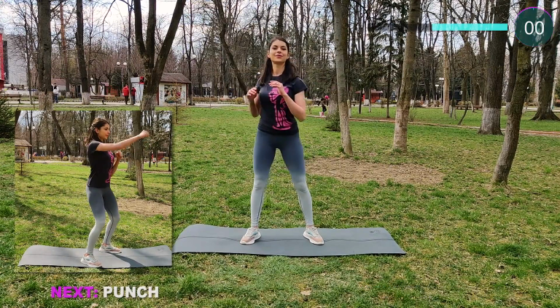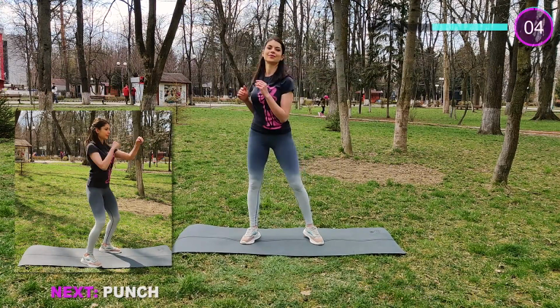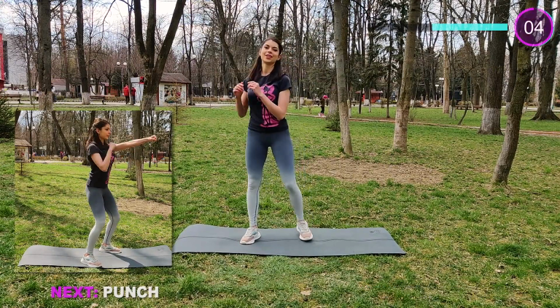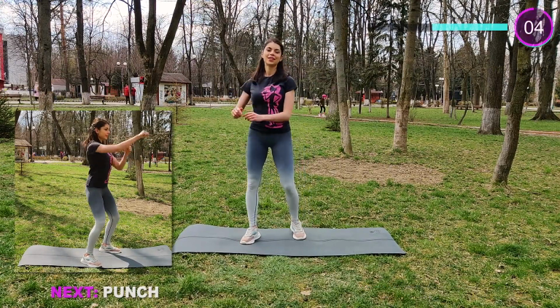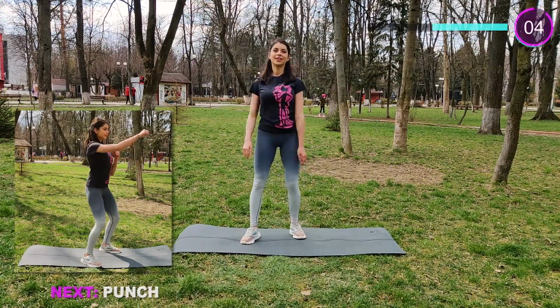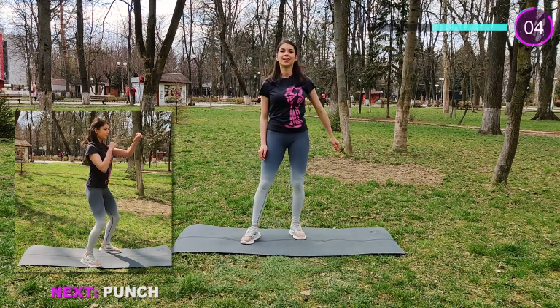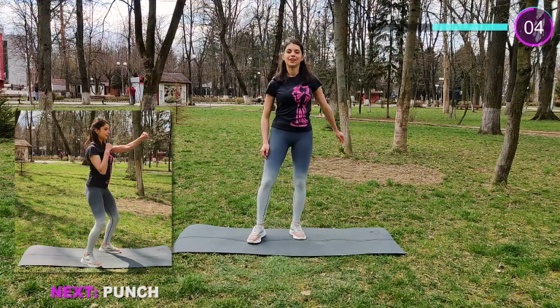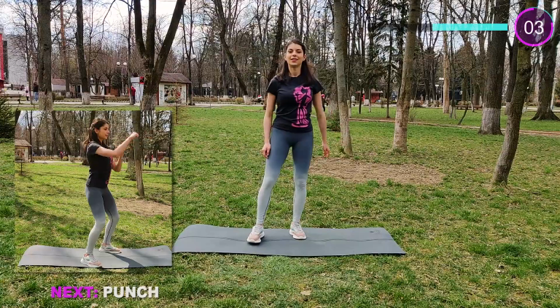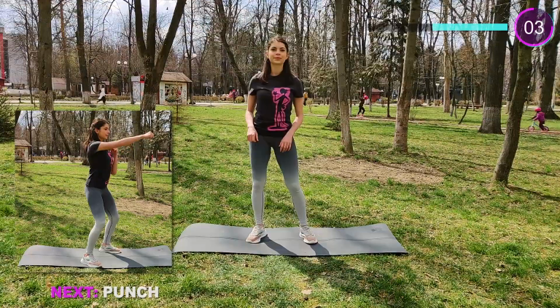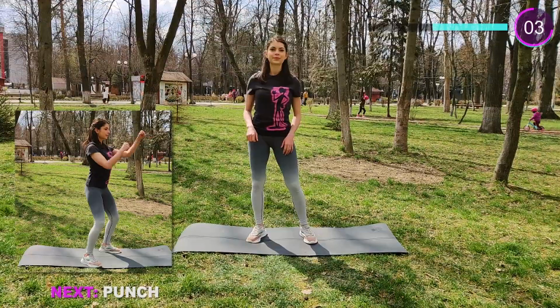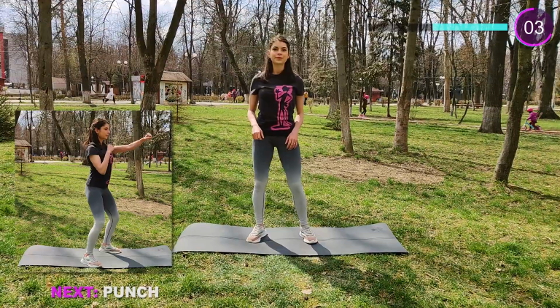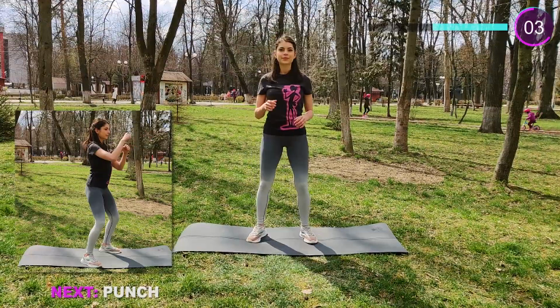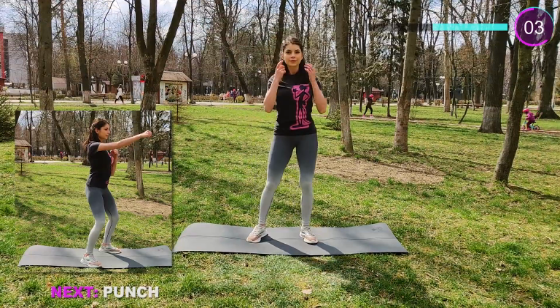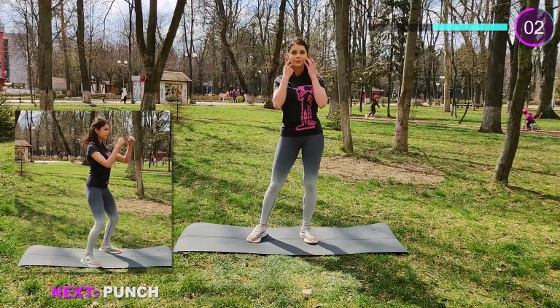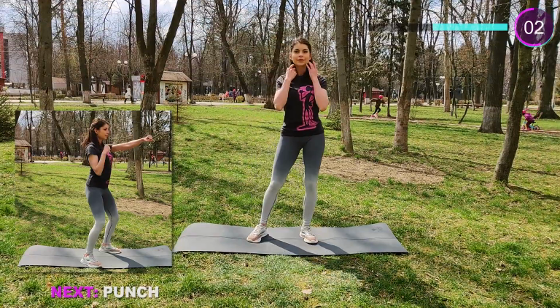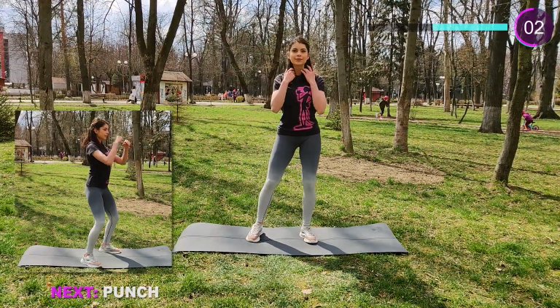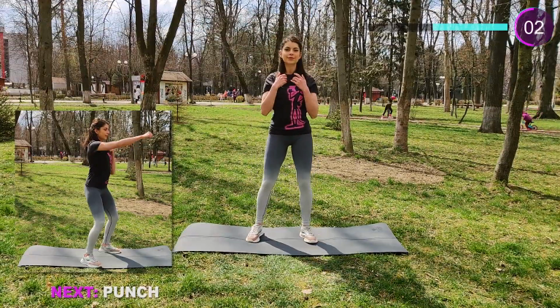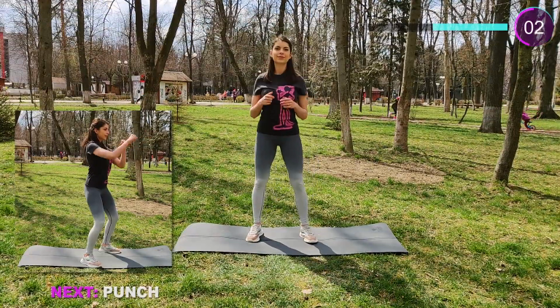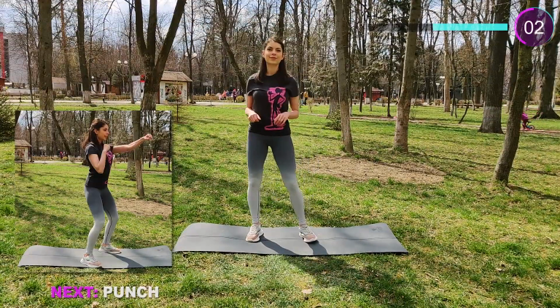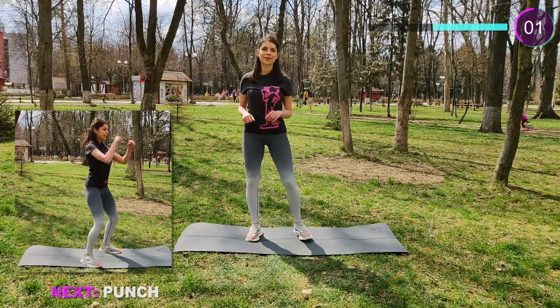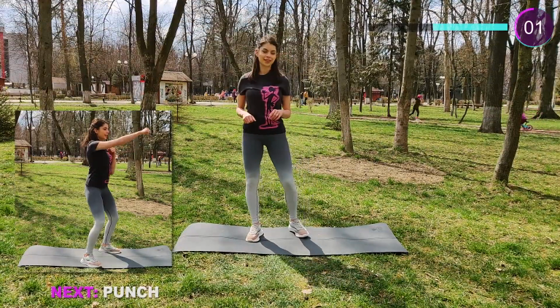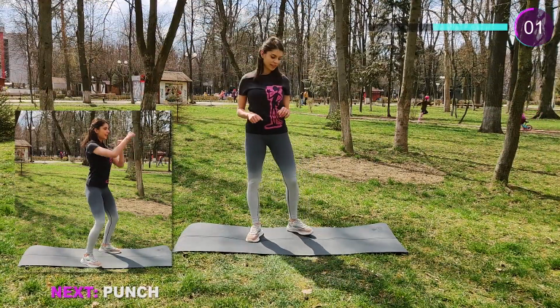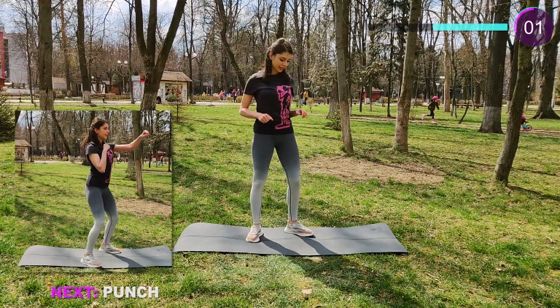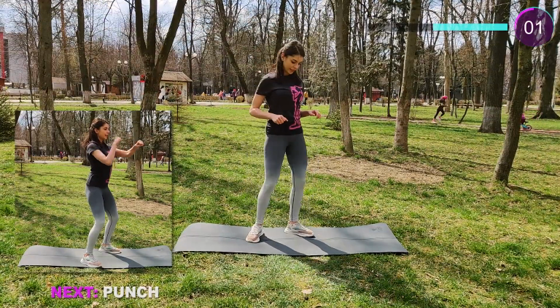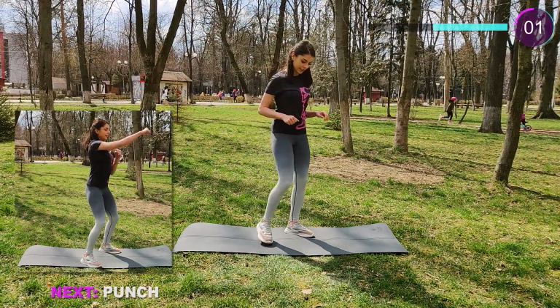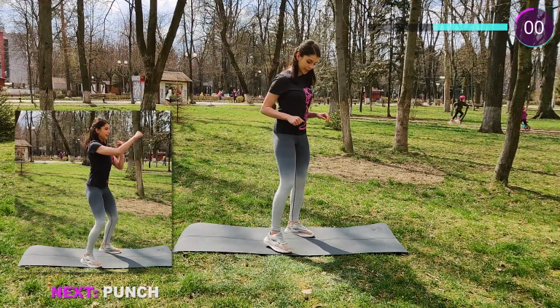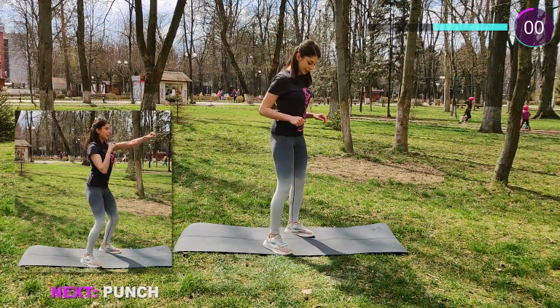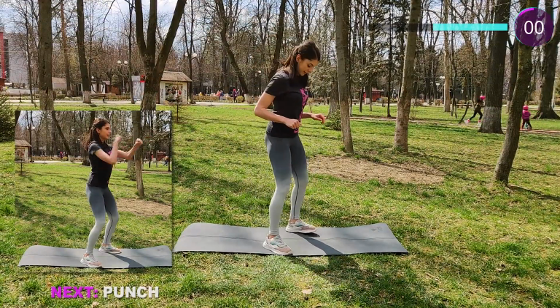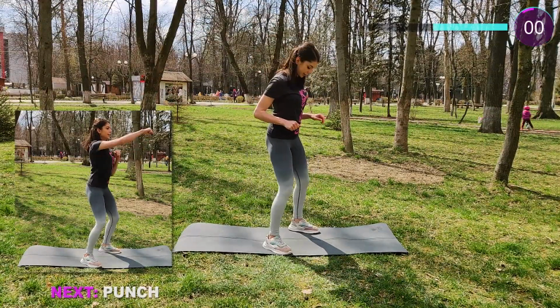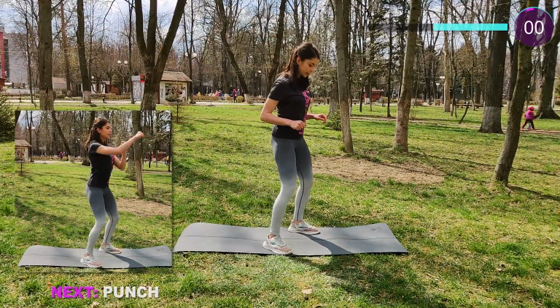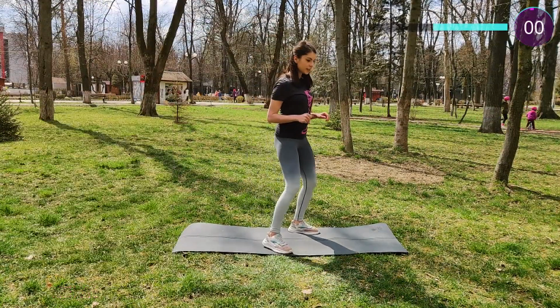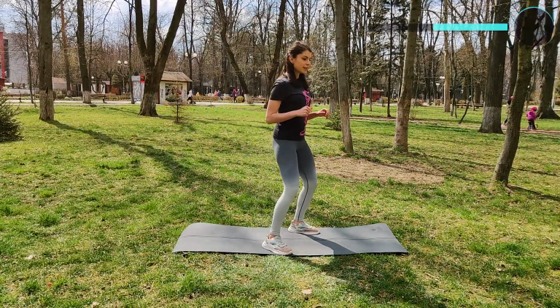Now we have a nice one — punches. Keep the hips in one place and punch as fast as you can.